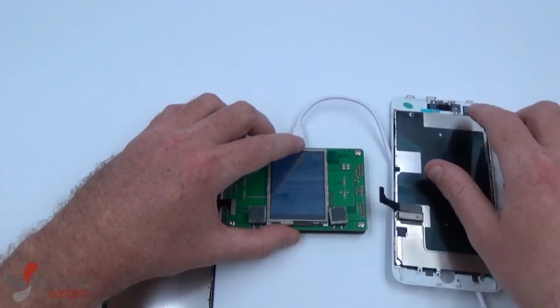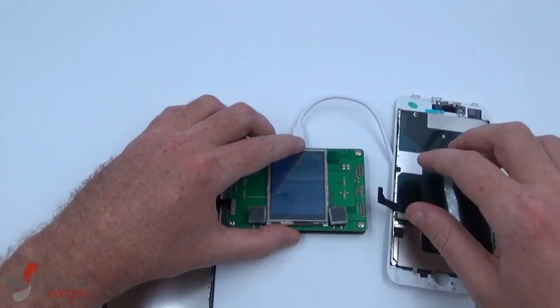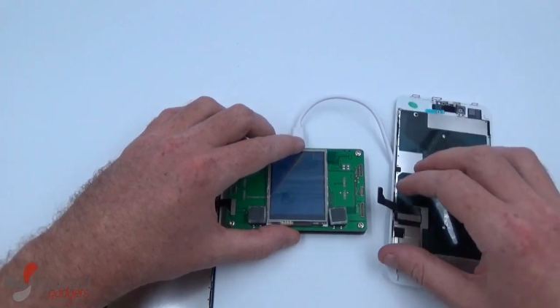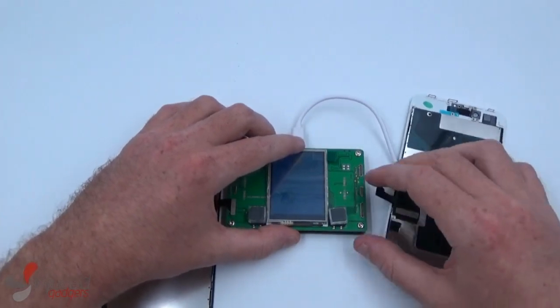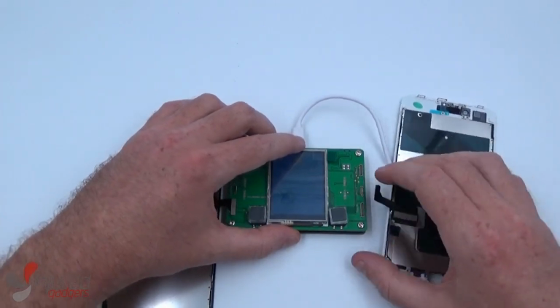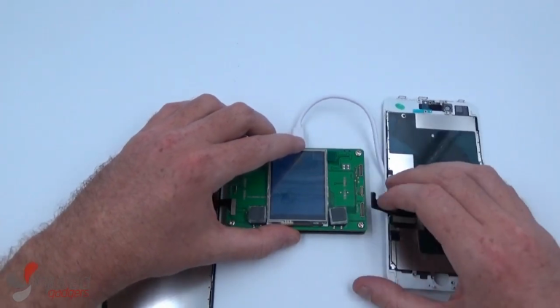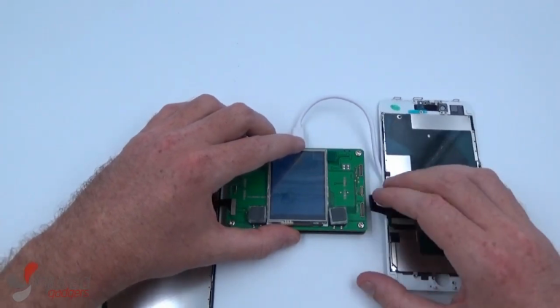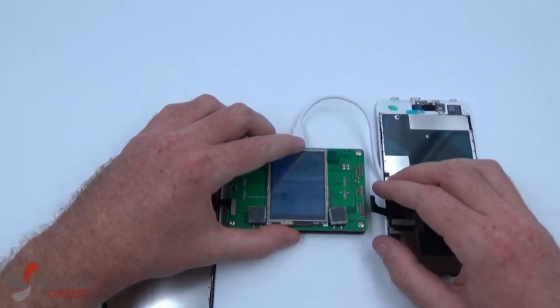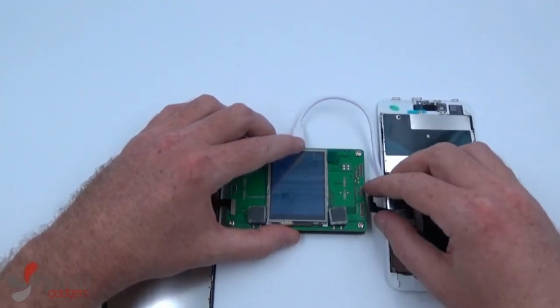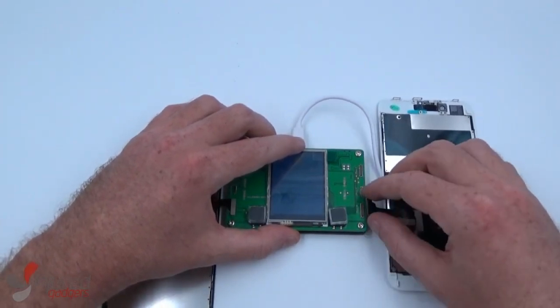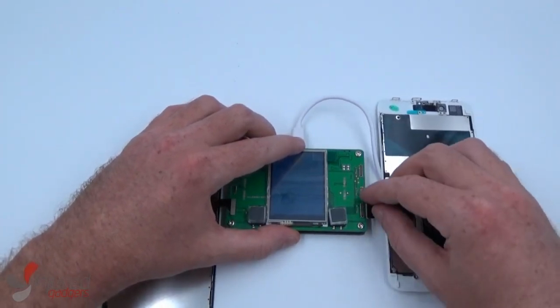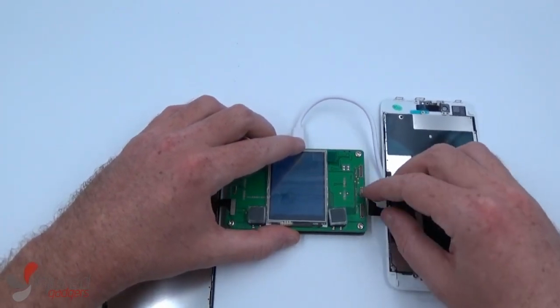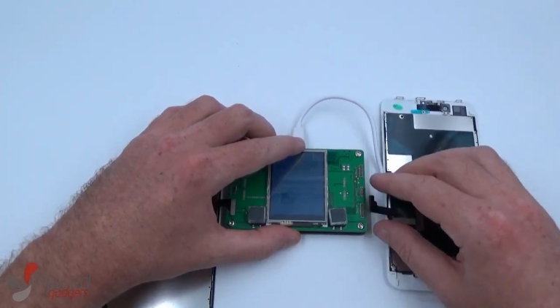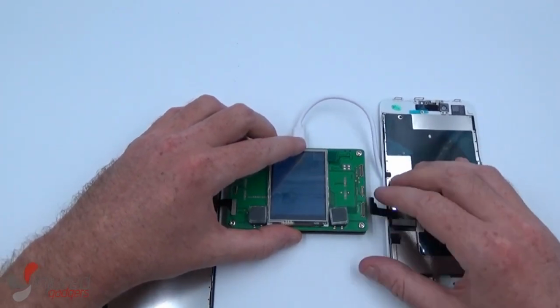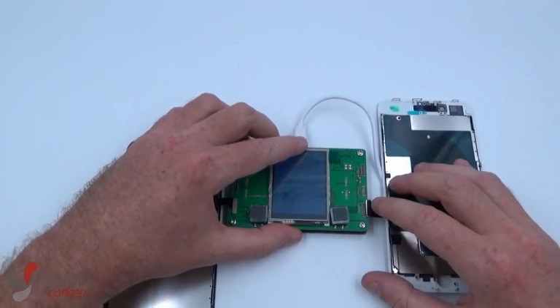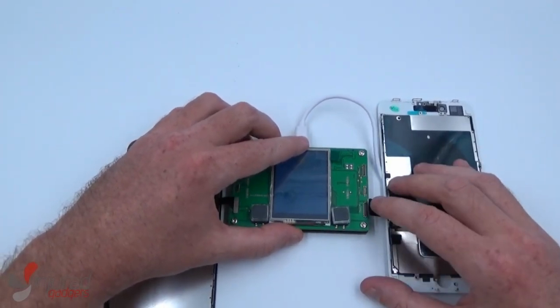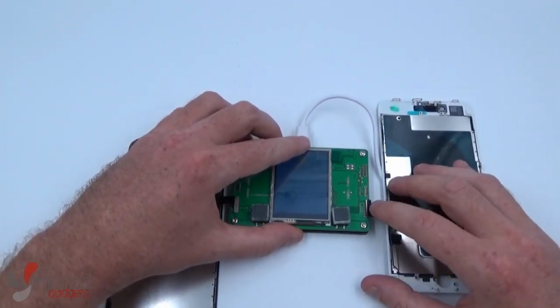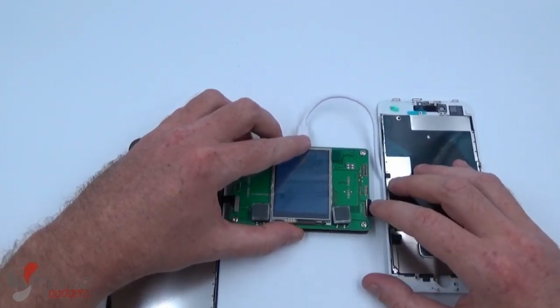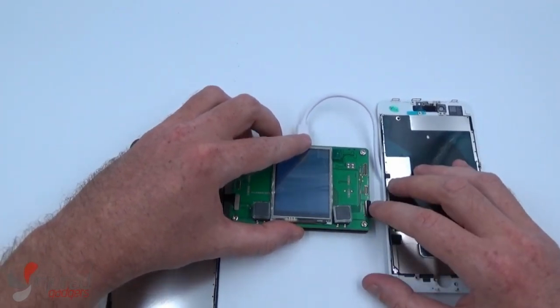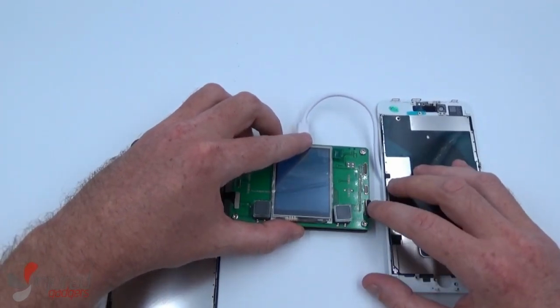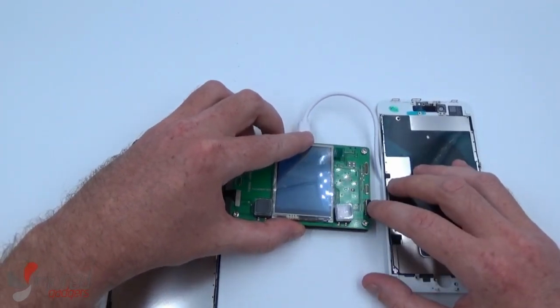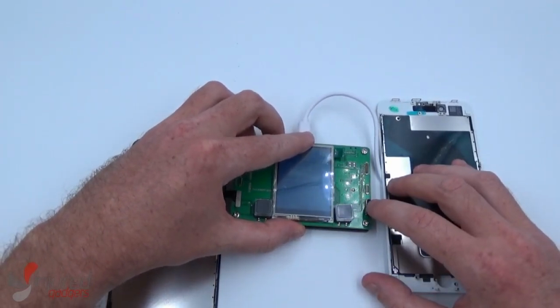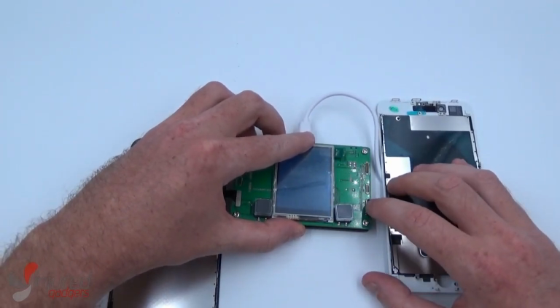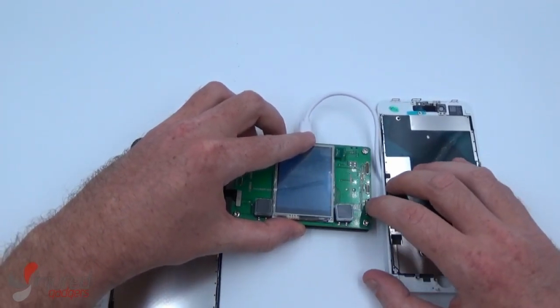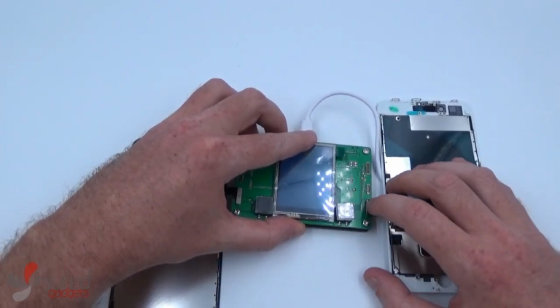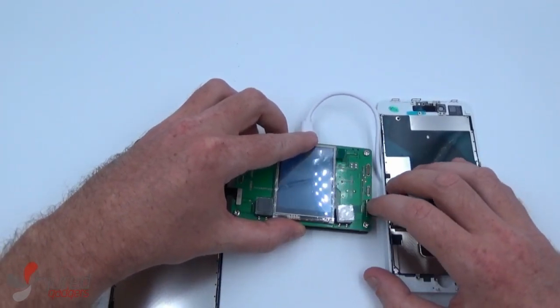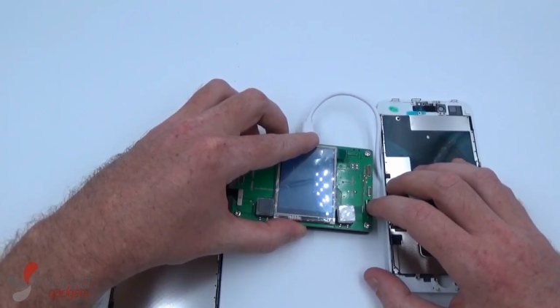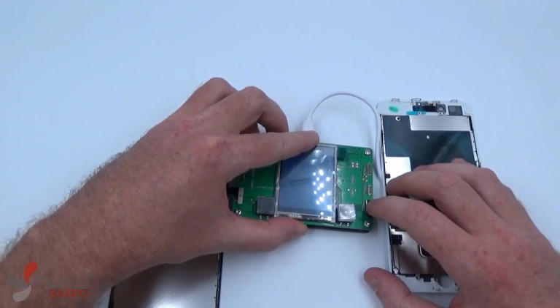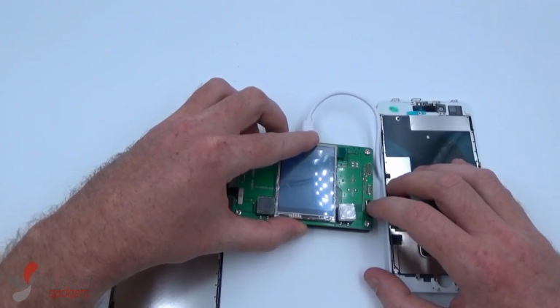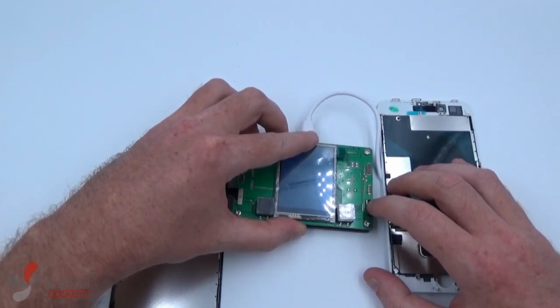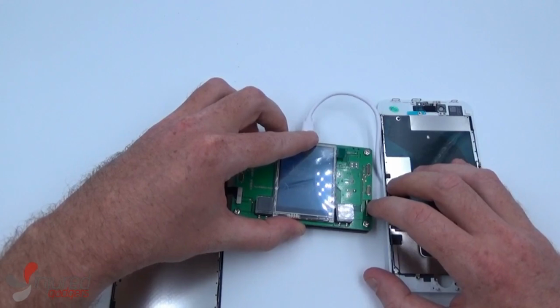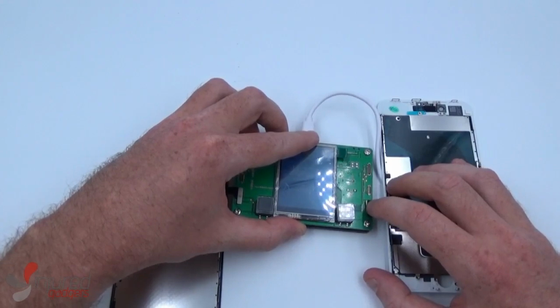We'll simply connect the original screen on the left to the new screen on the right.